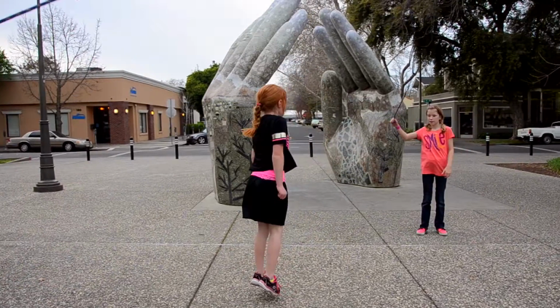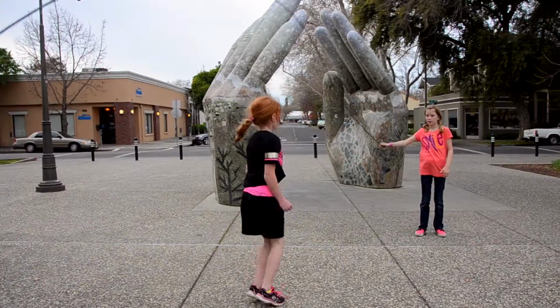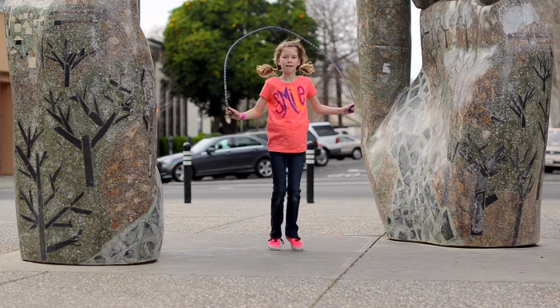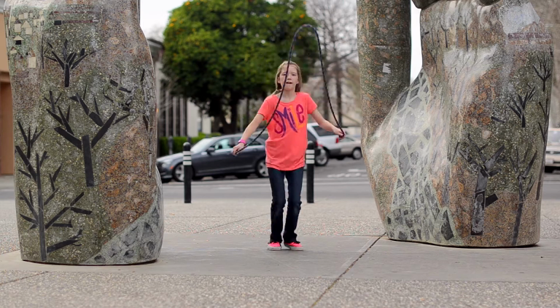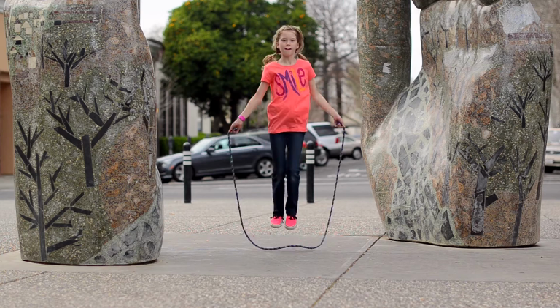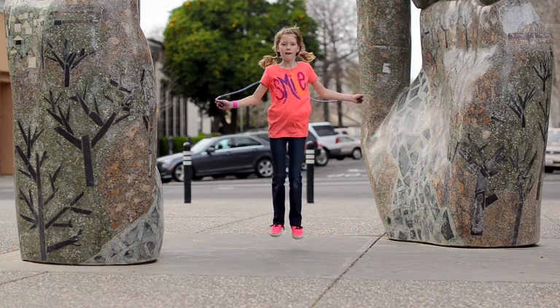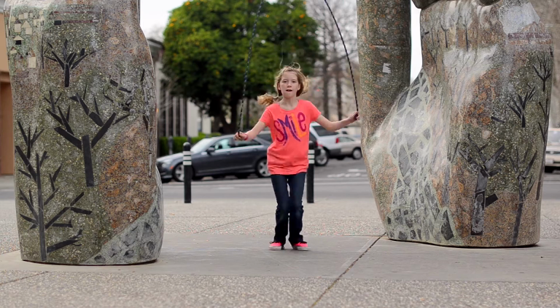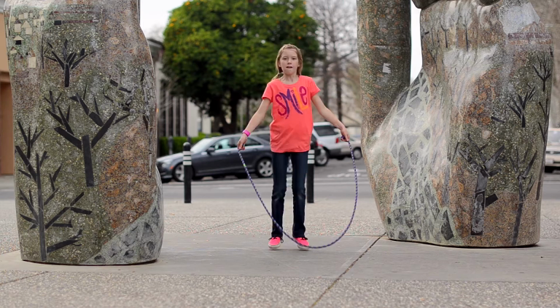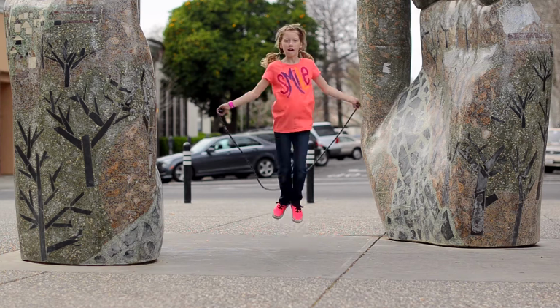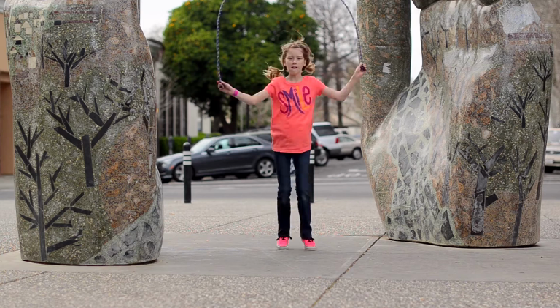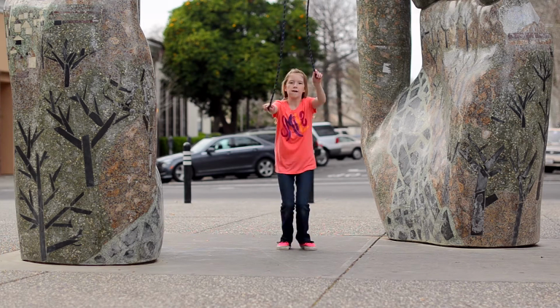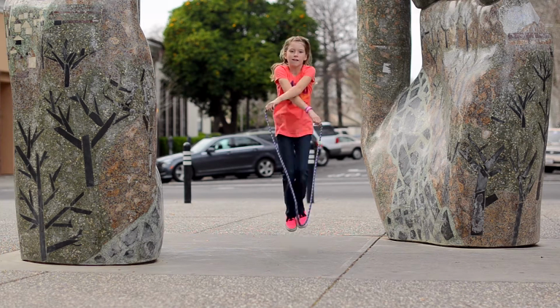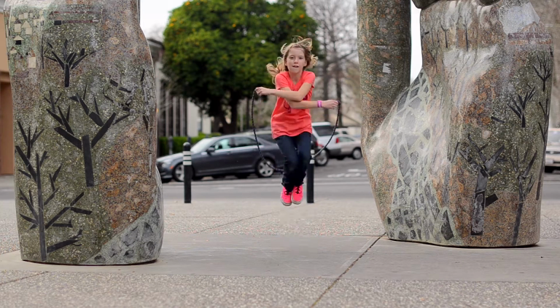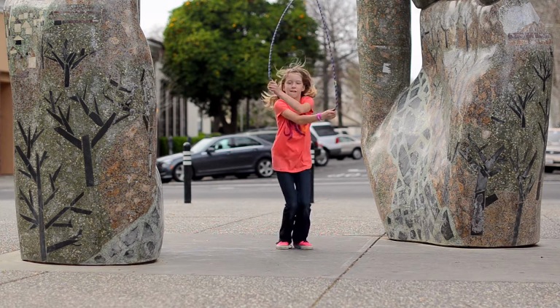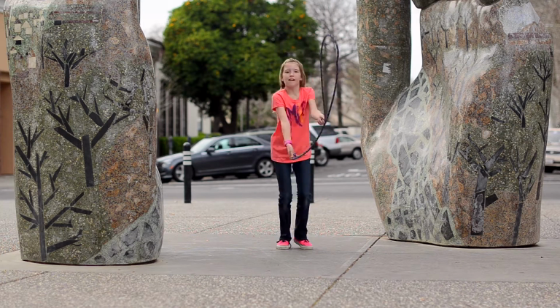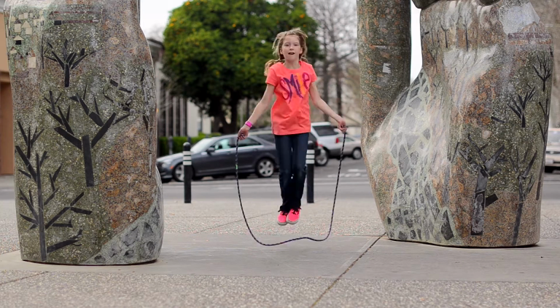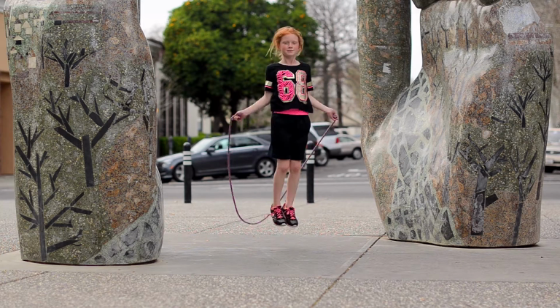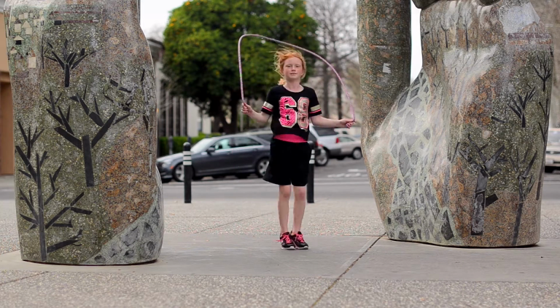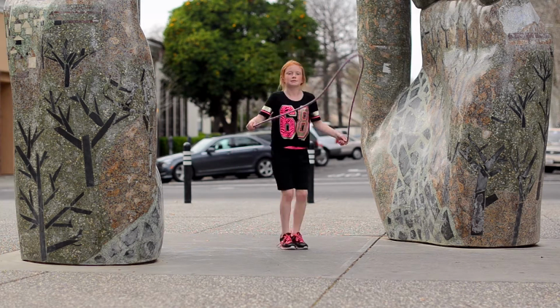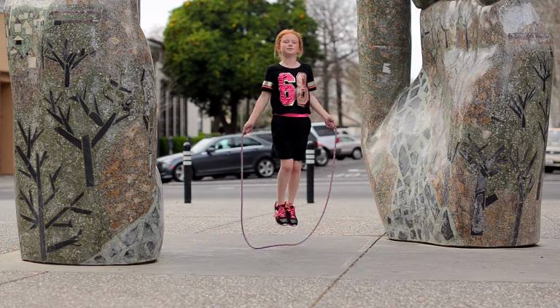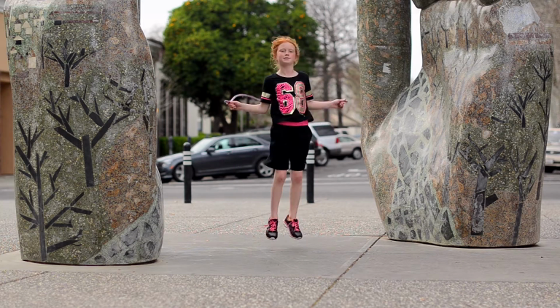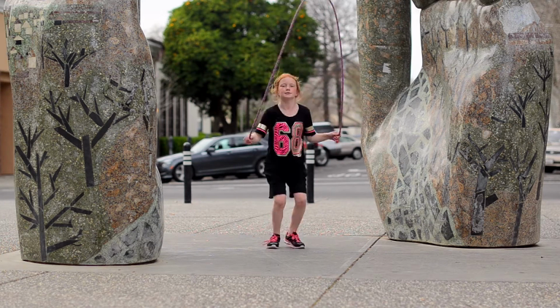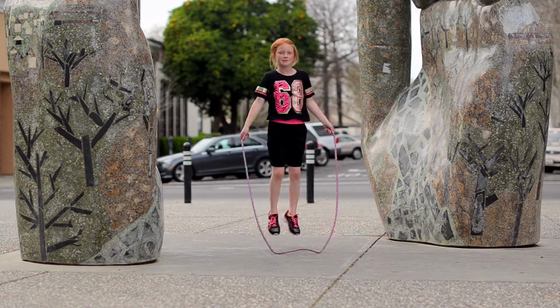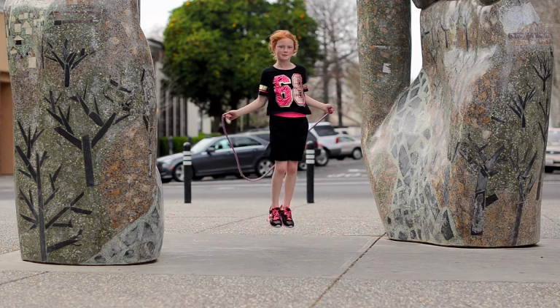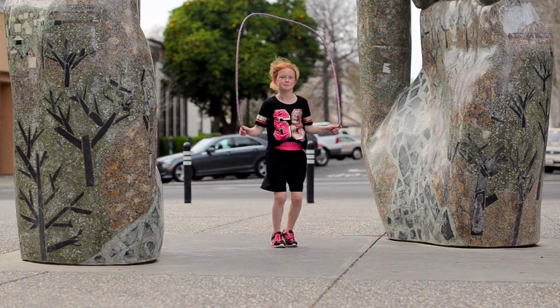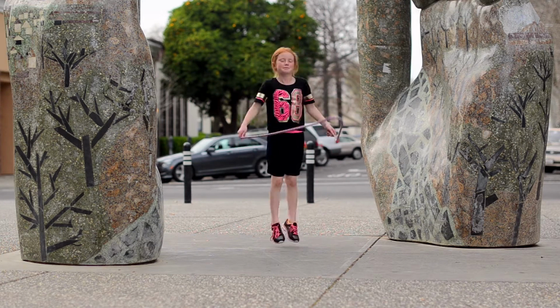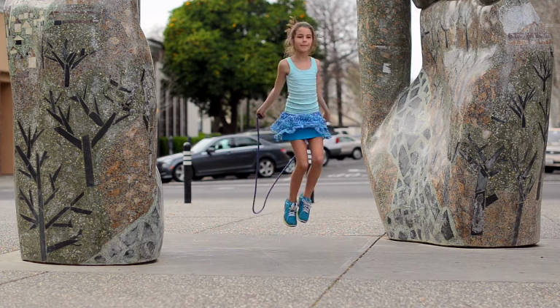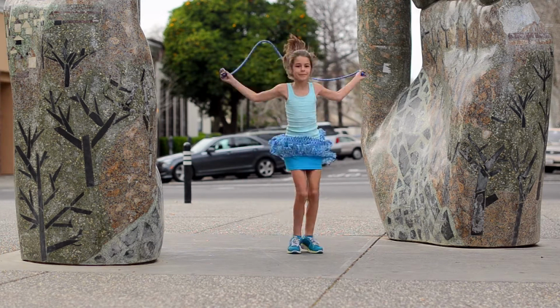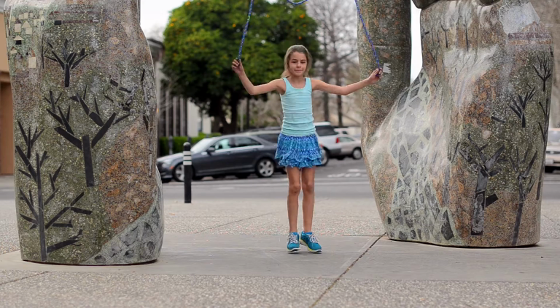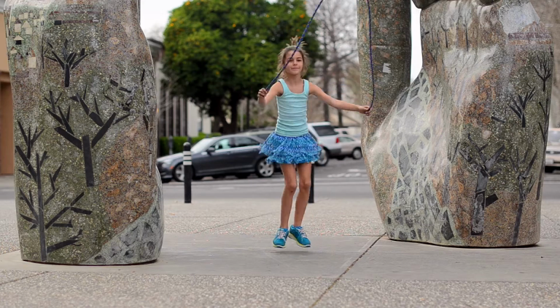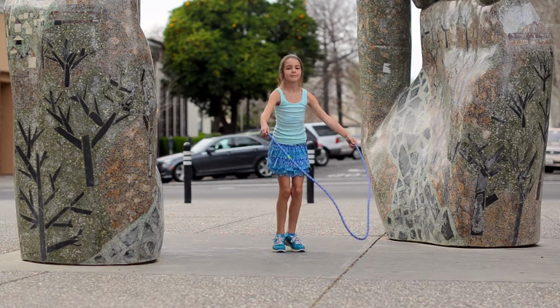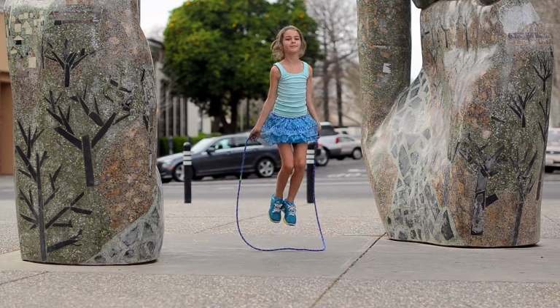Single jump ropes measure 8 feet and are available in 12 solid and confetti colors.